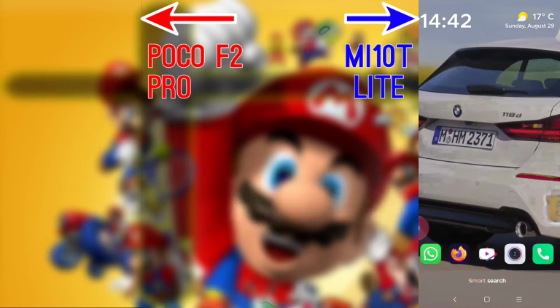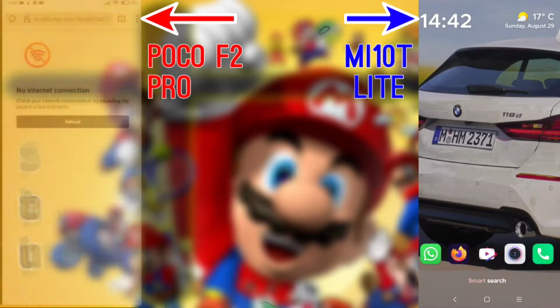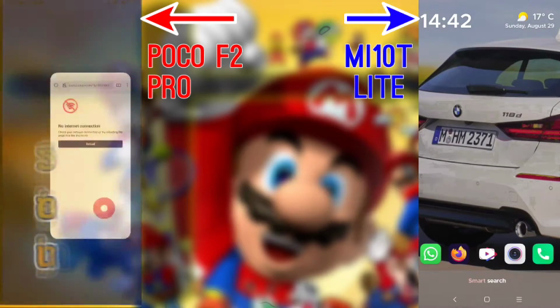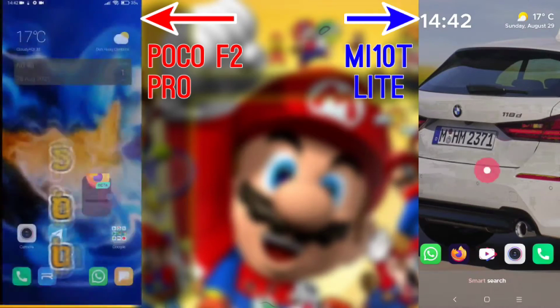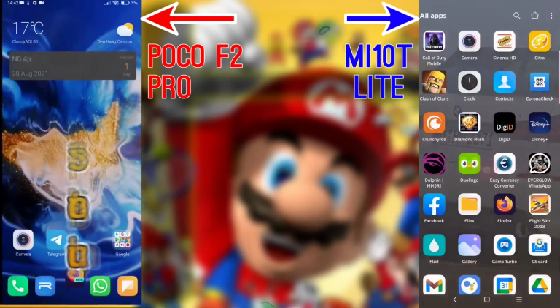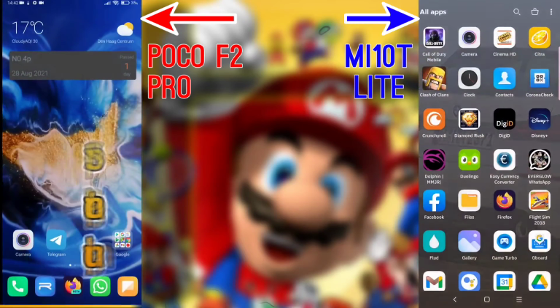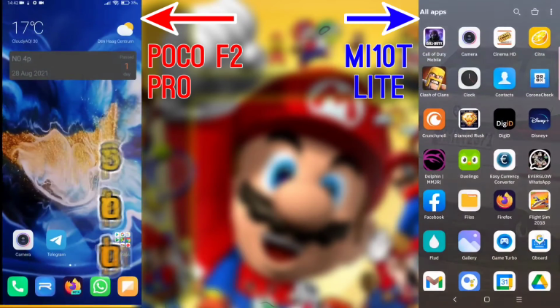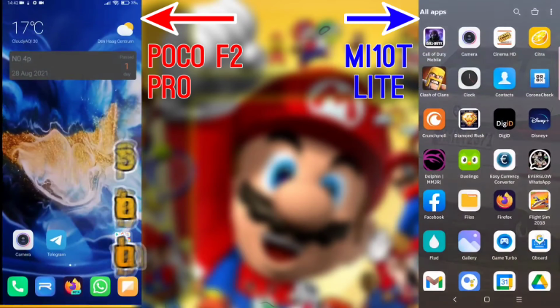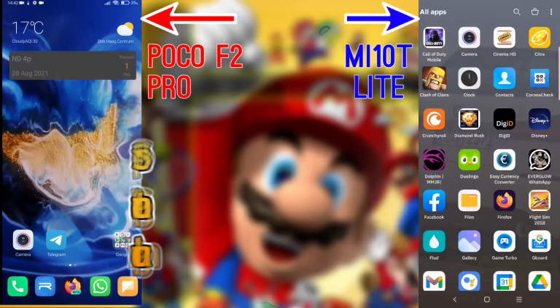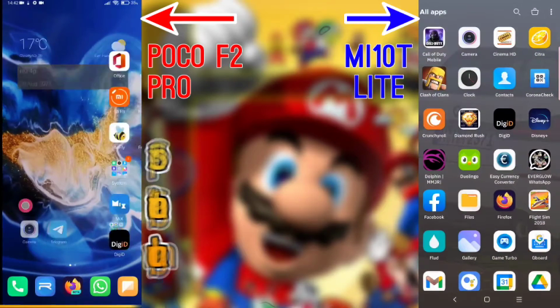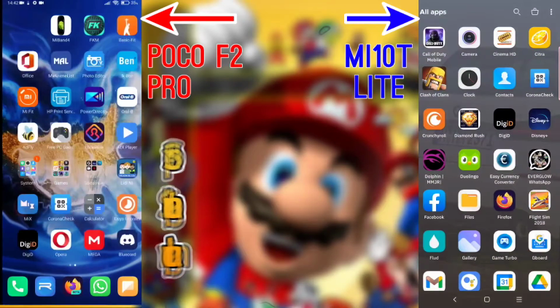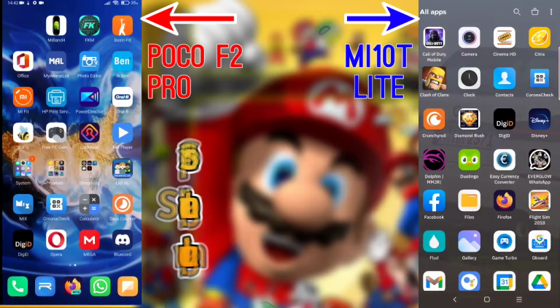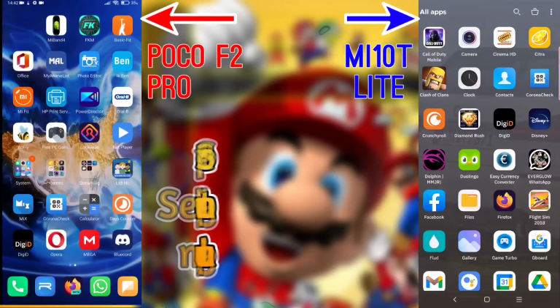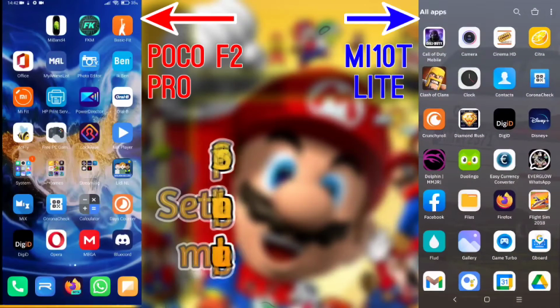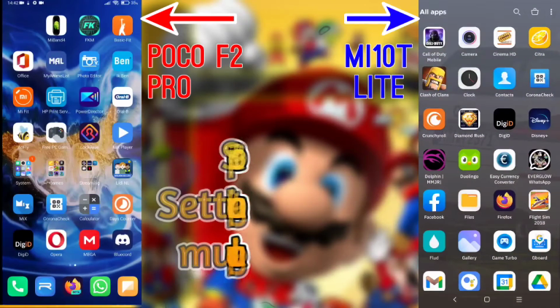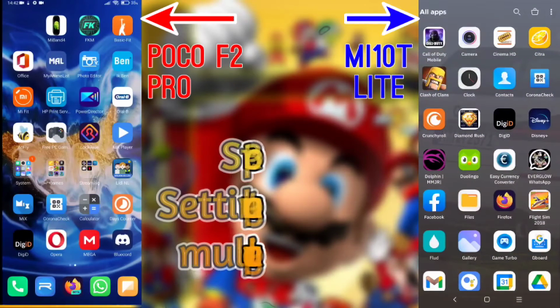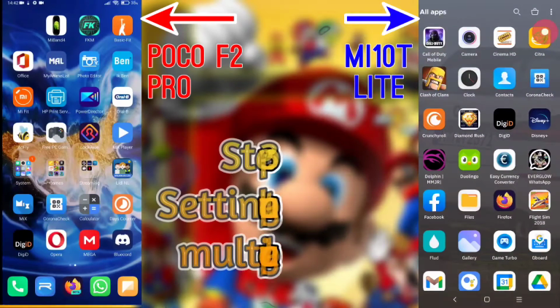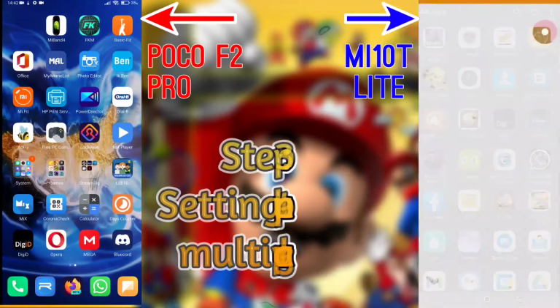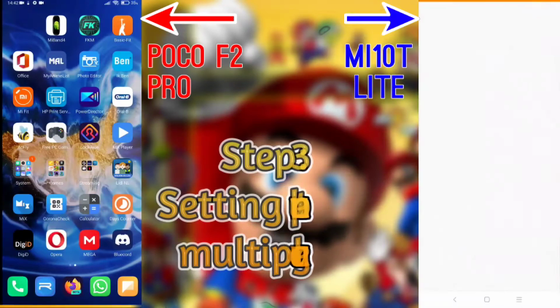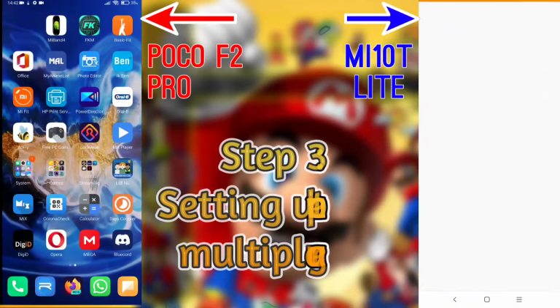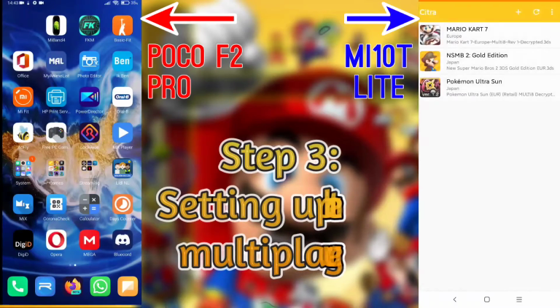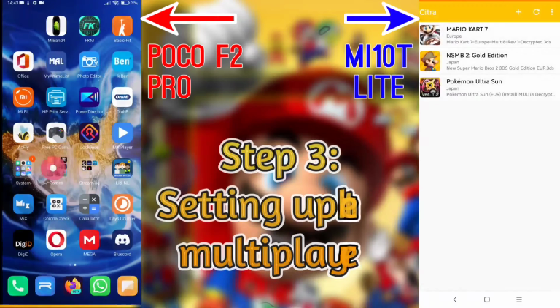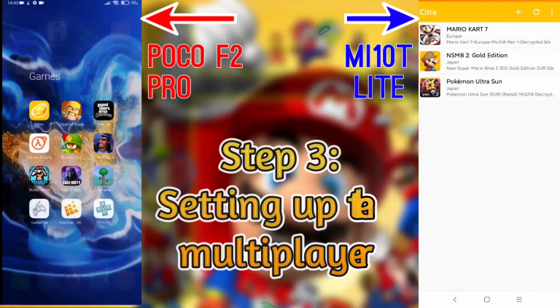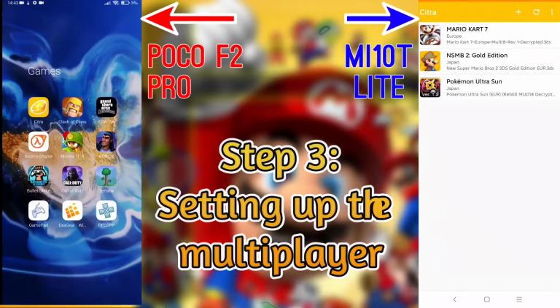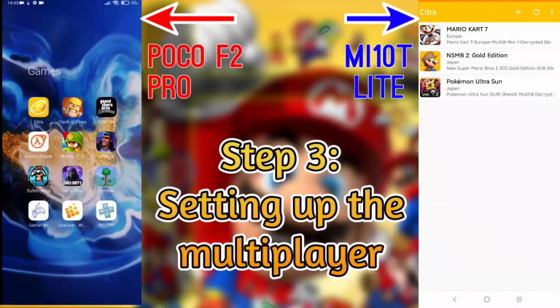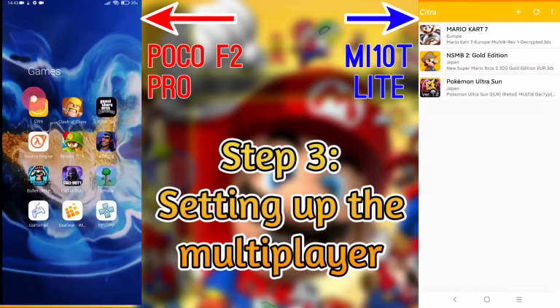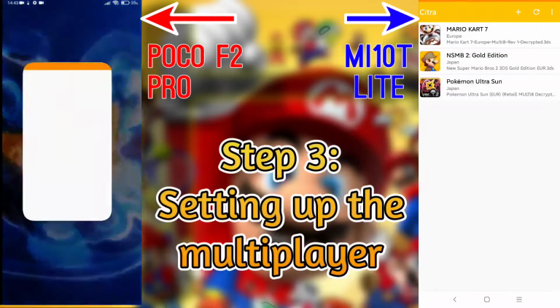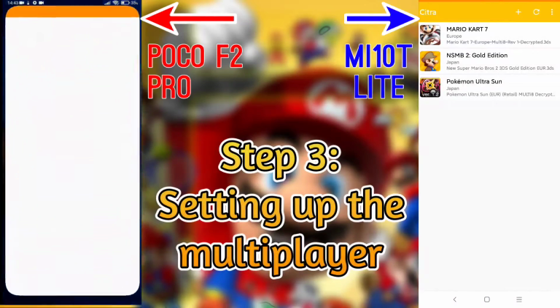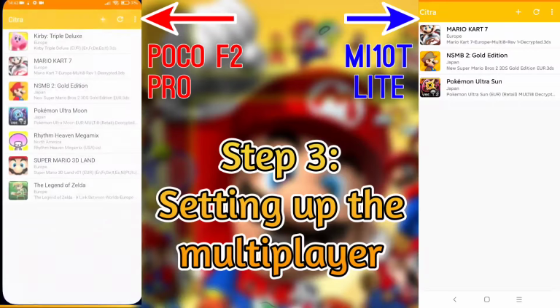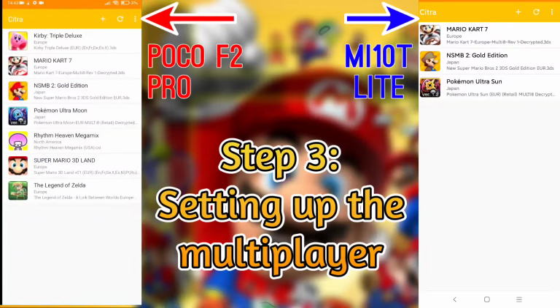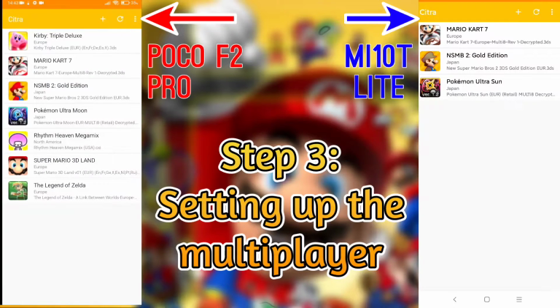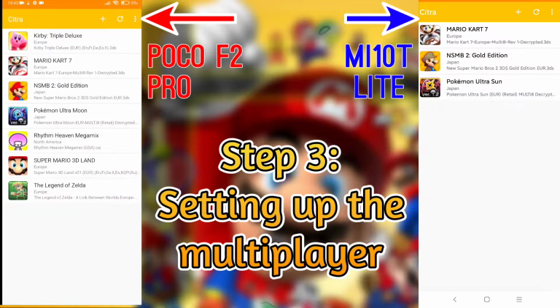Now open the Citra MMJ emulator on both phones. The download link is in the description.